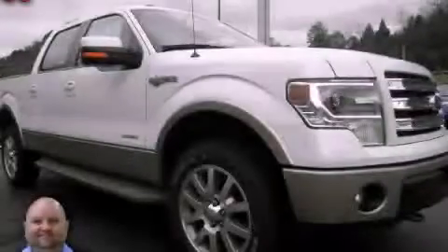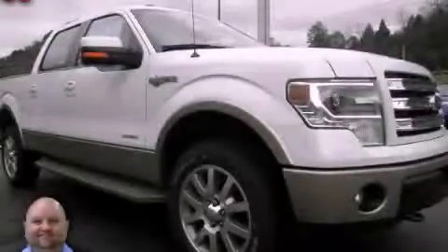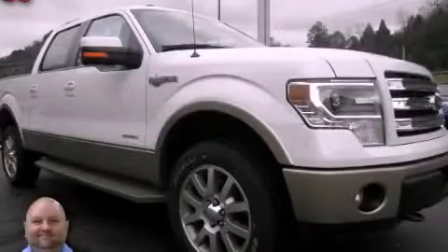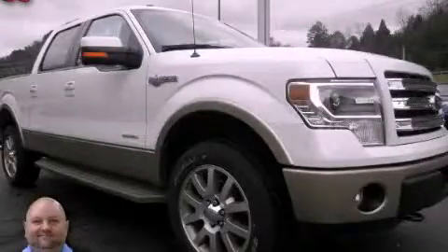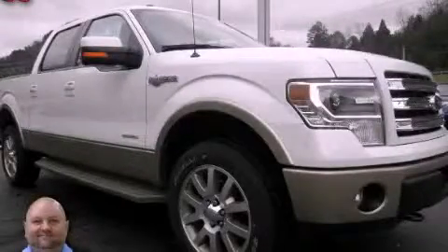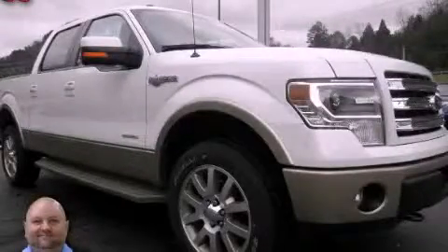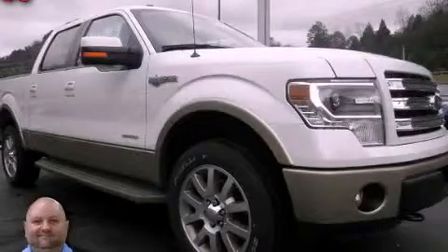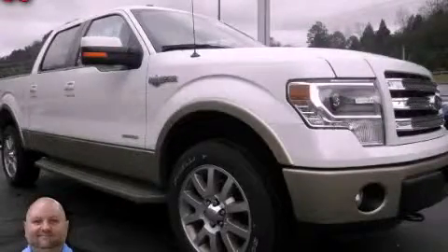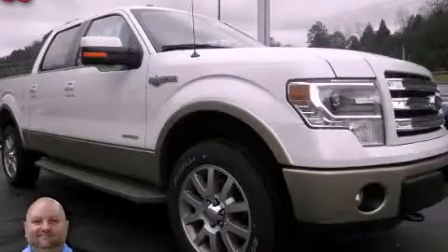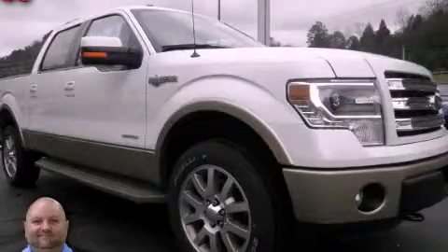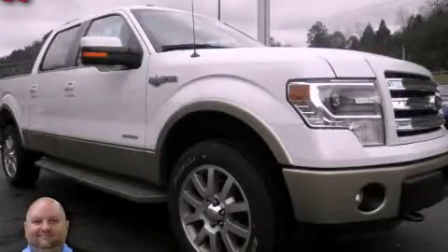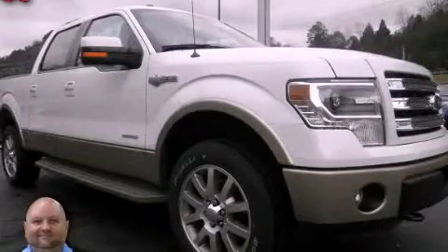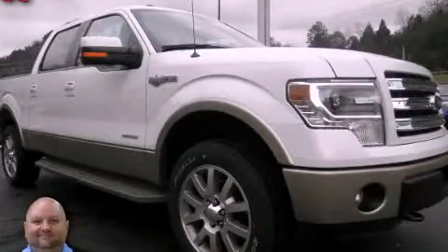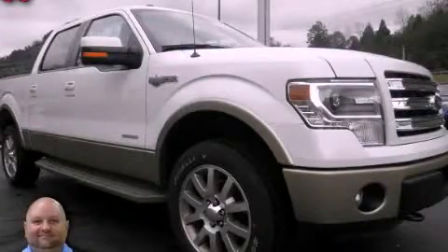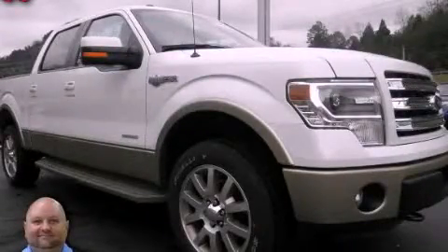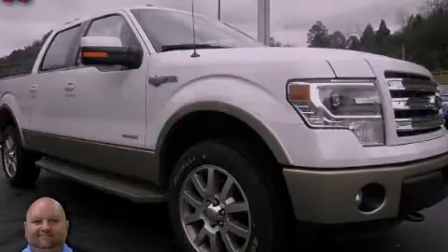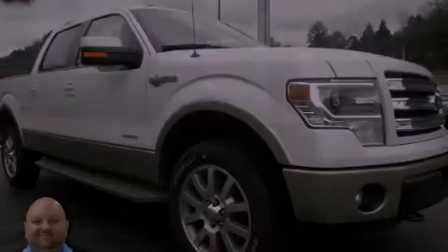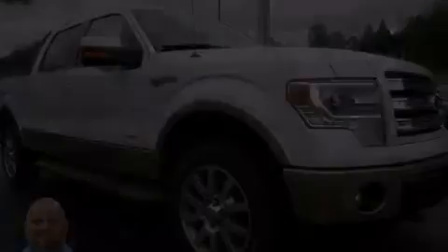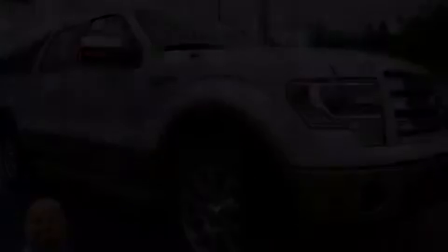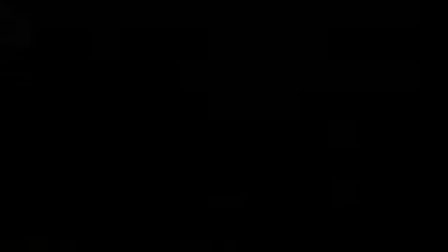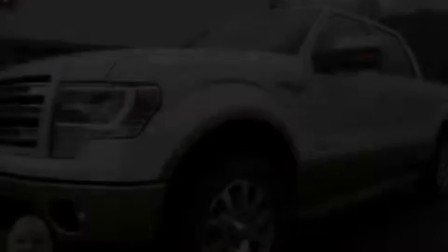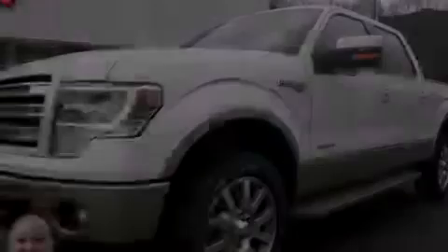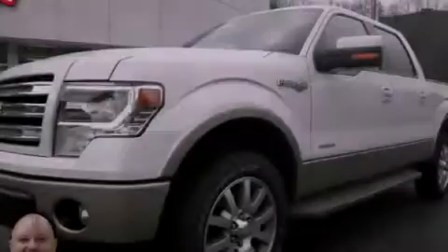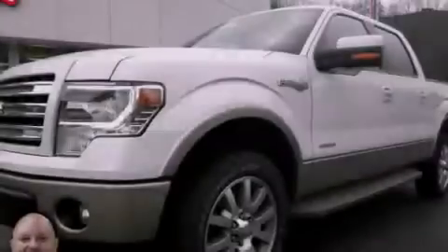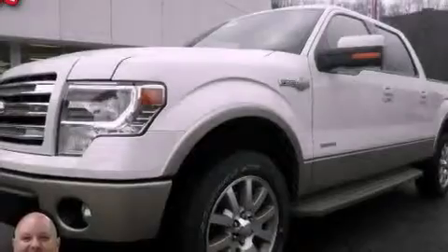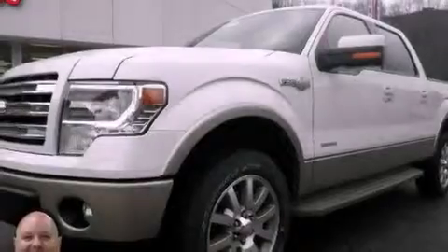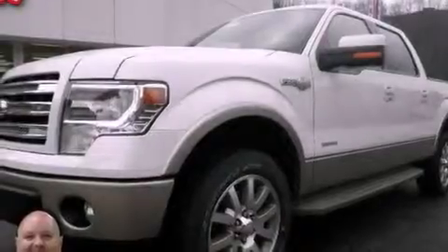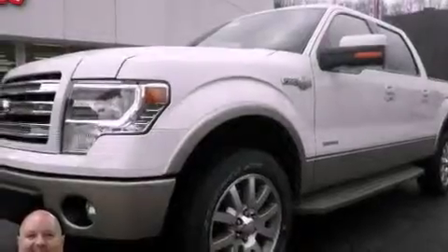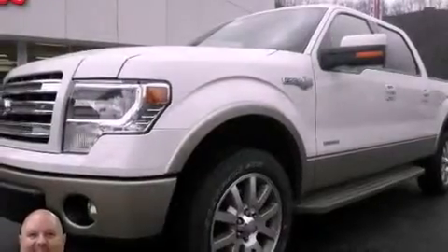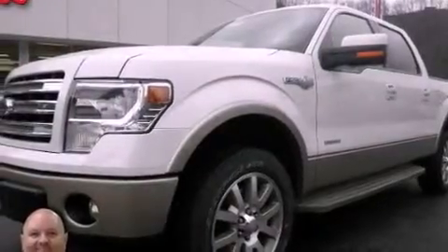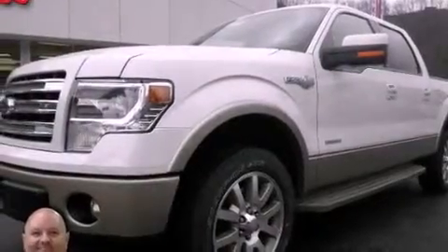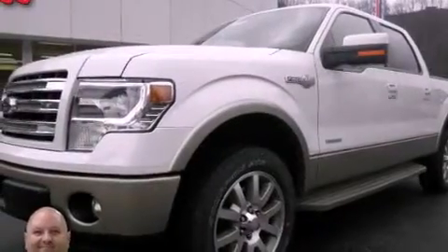This is a 2013 Ford F-150. It has the power to move what you need and the look too.